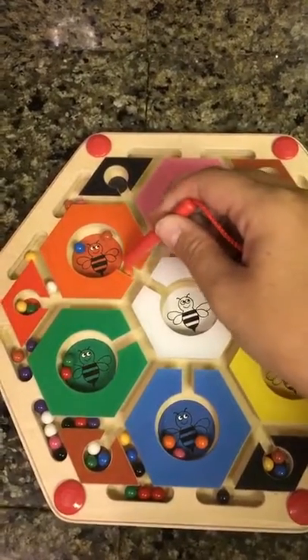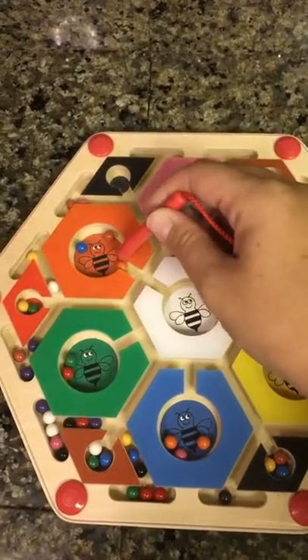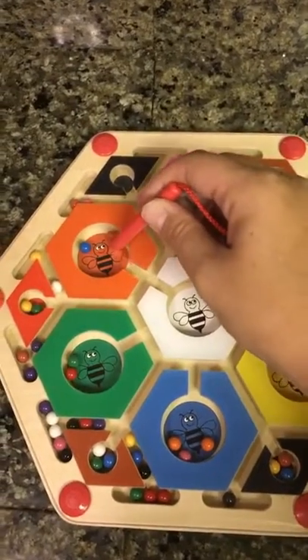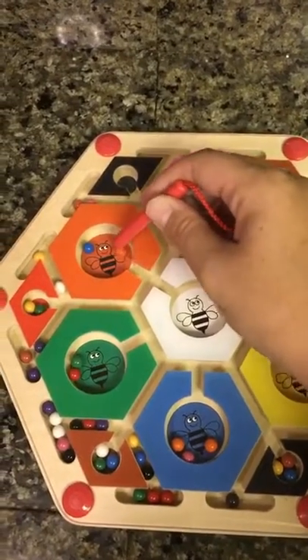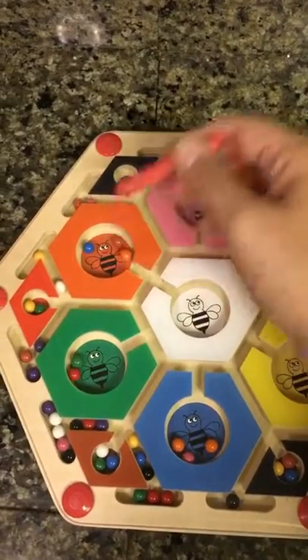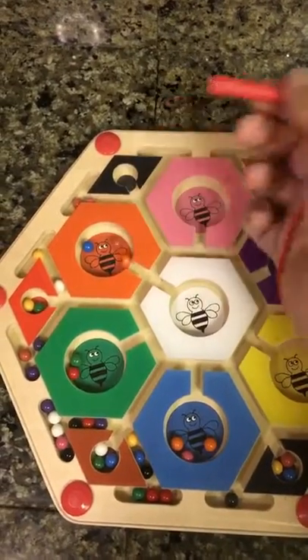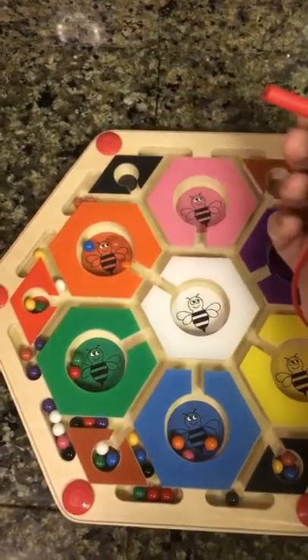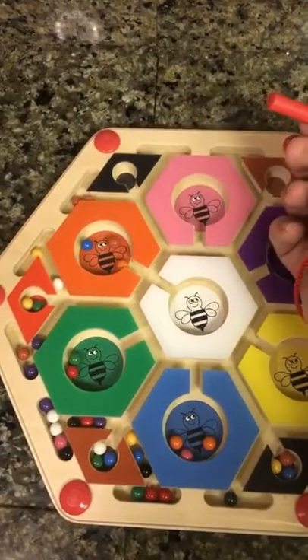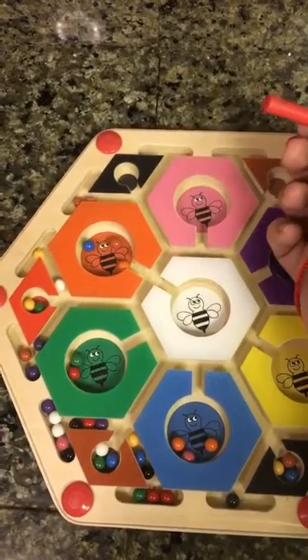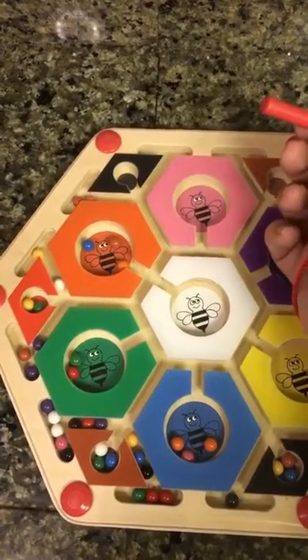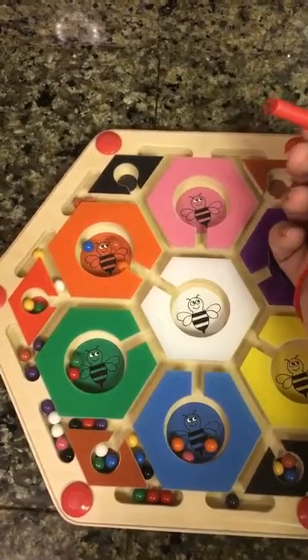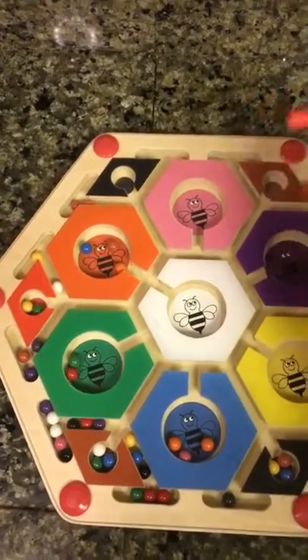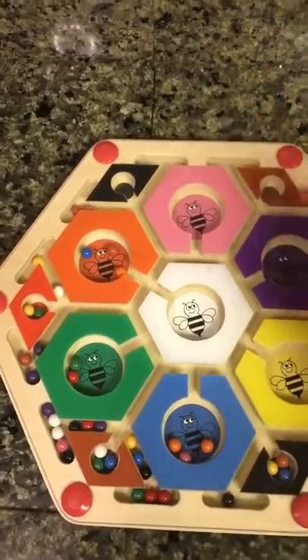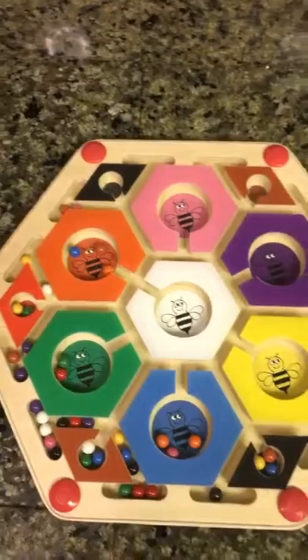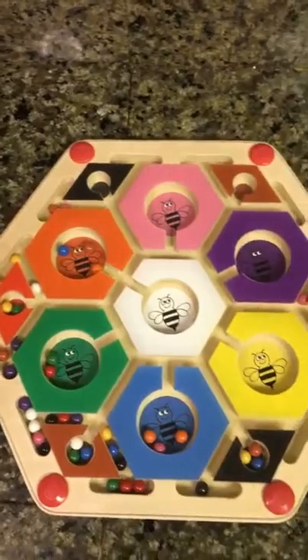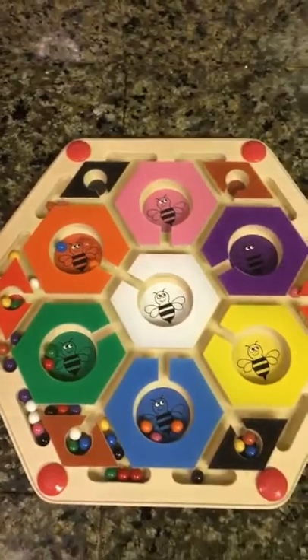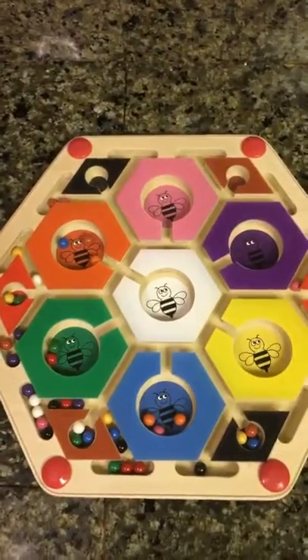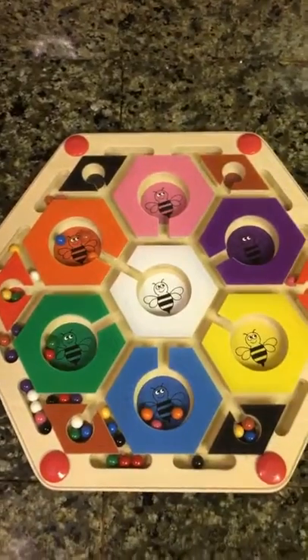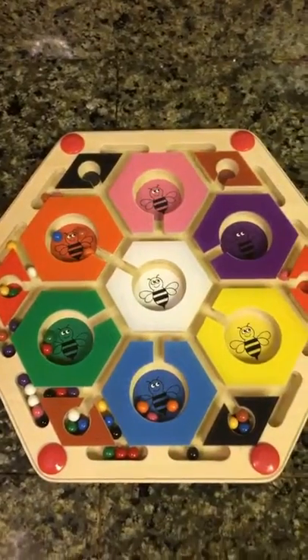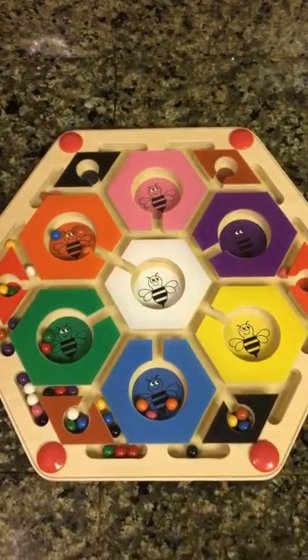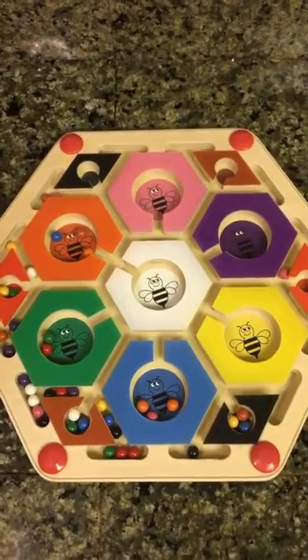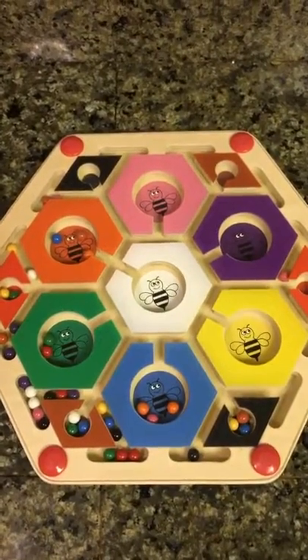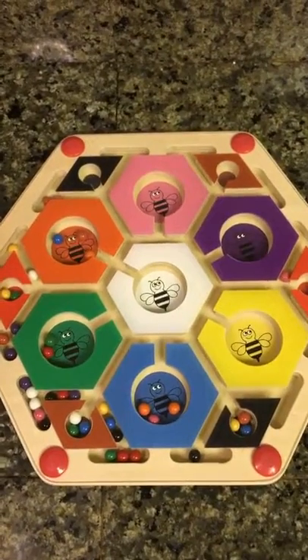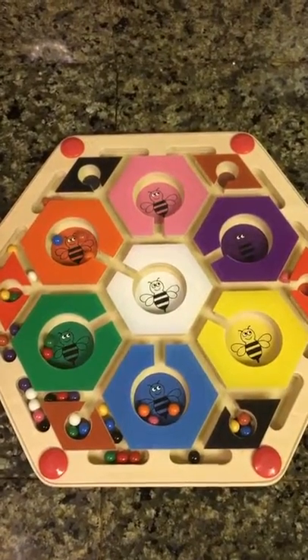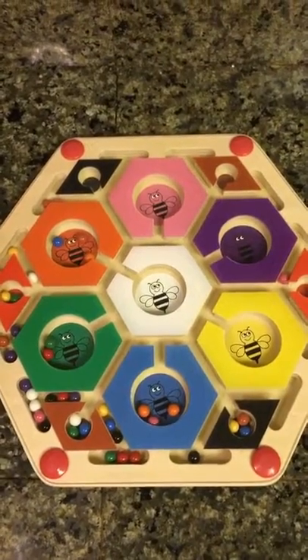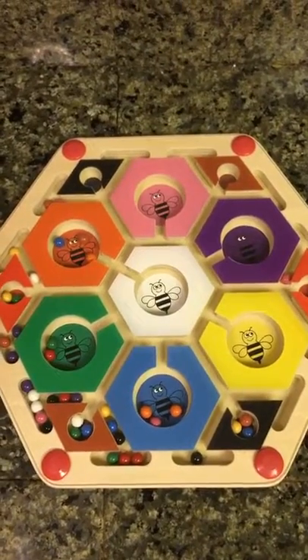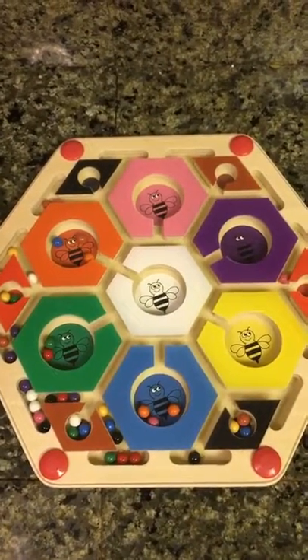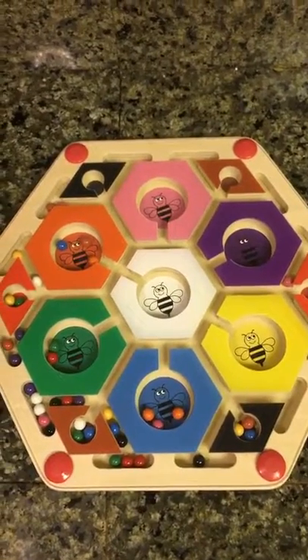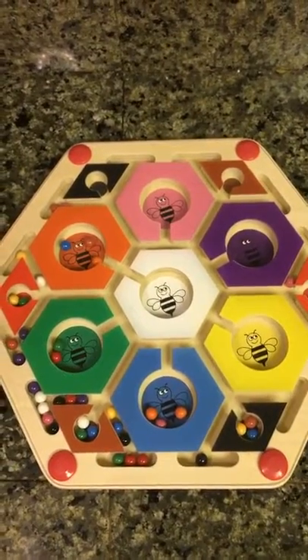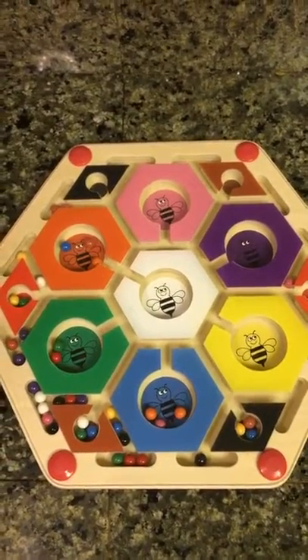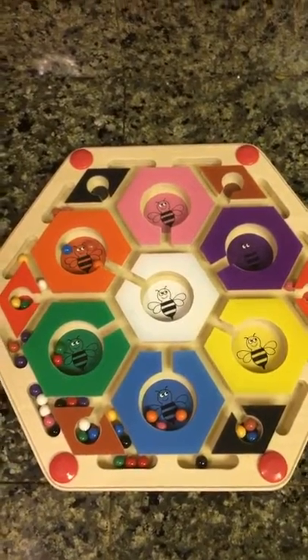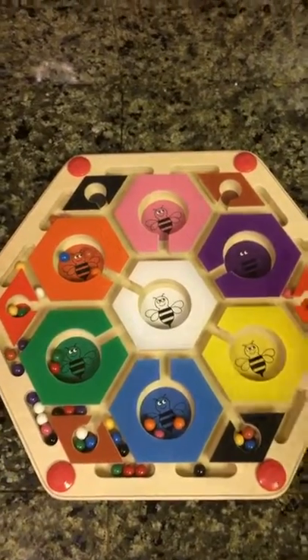It makes it easy to start sorting by color, number, a variety of different things.